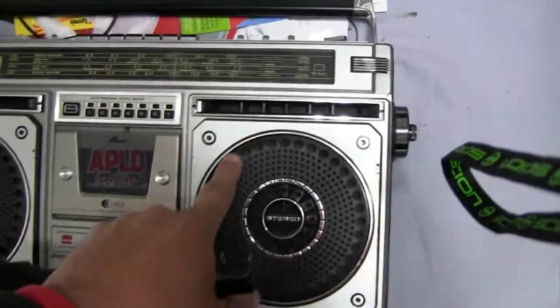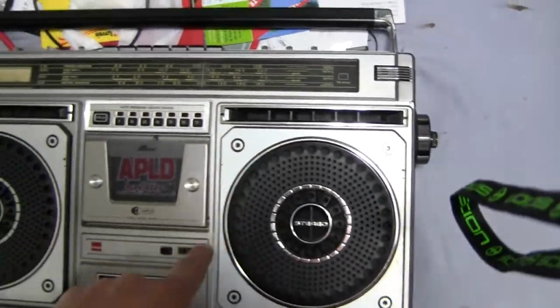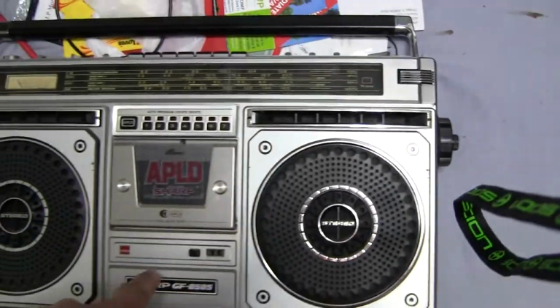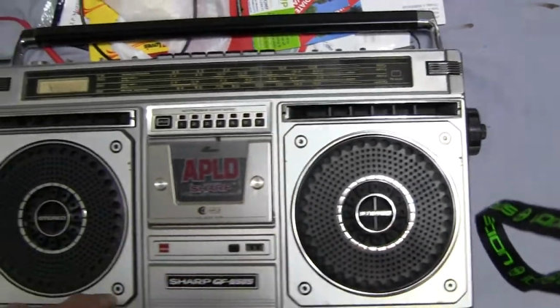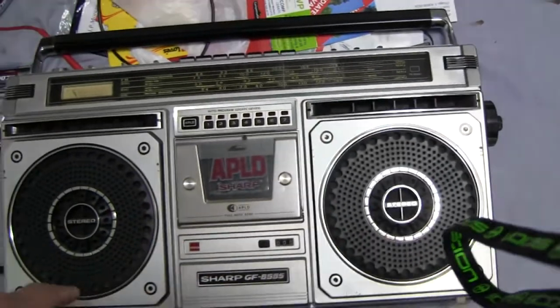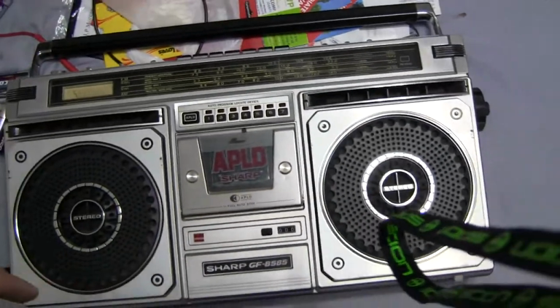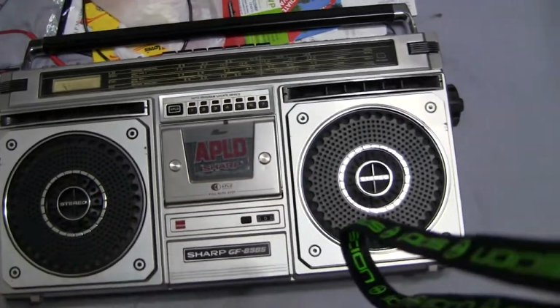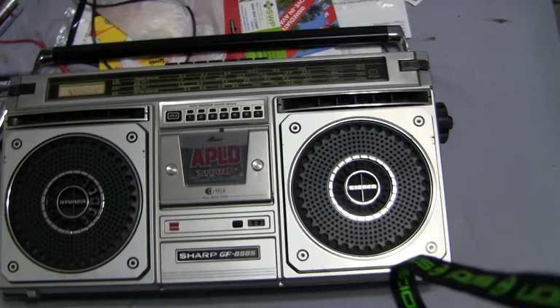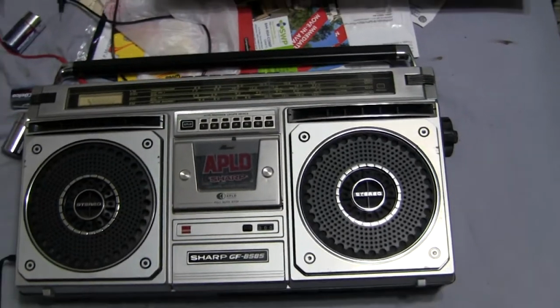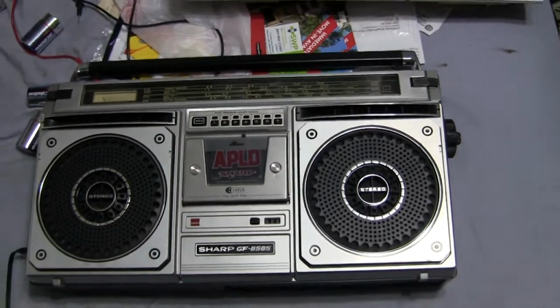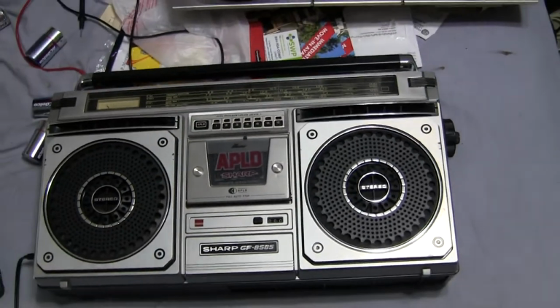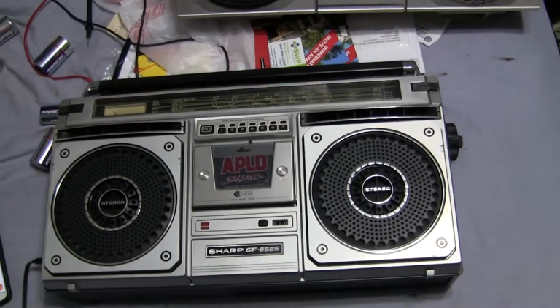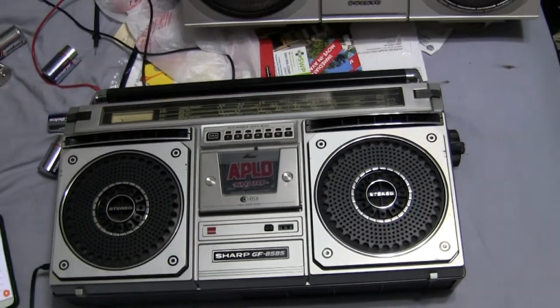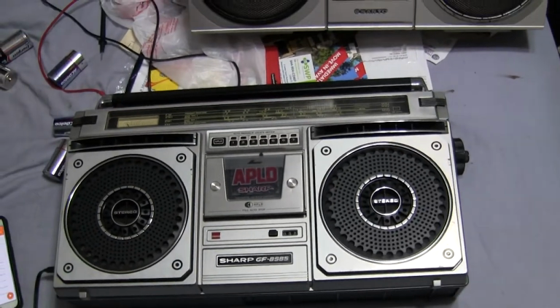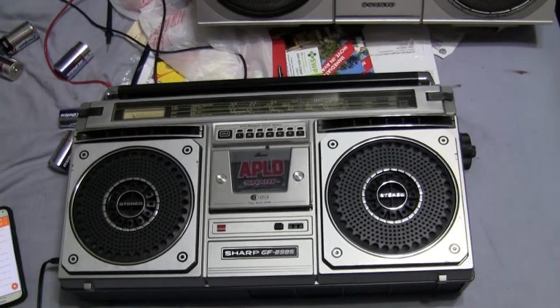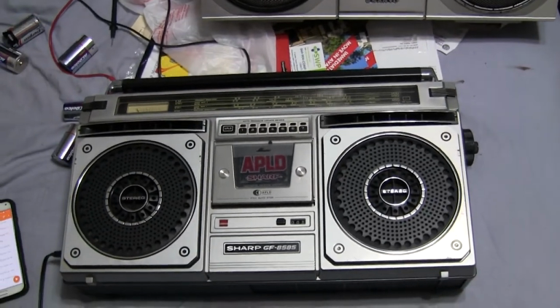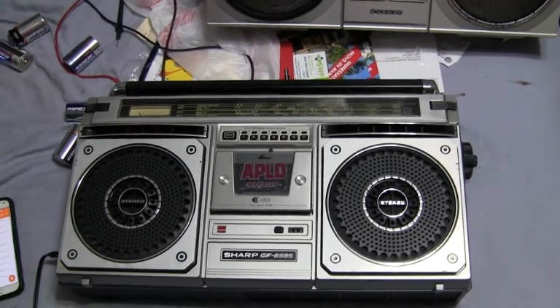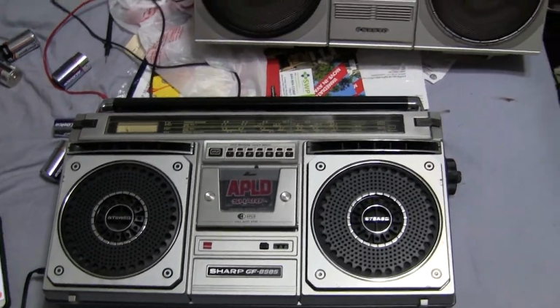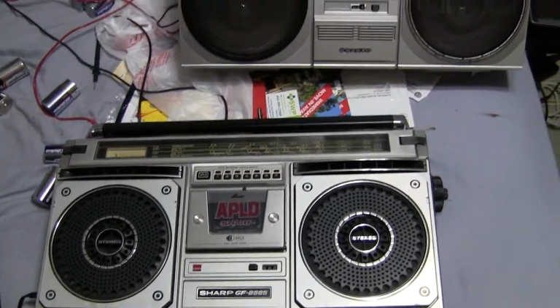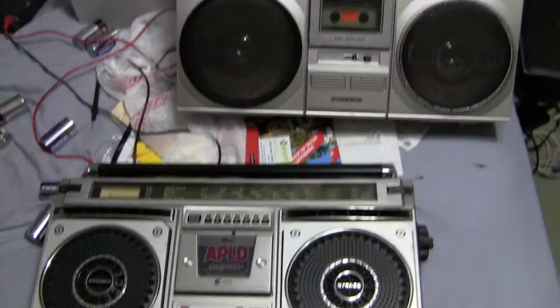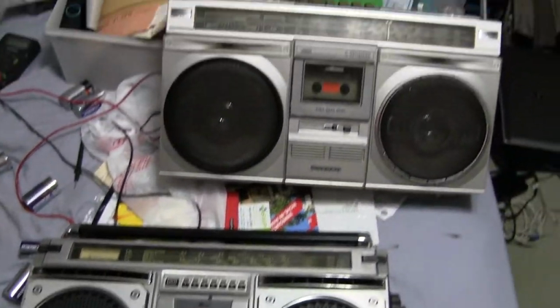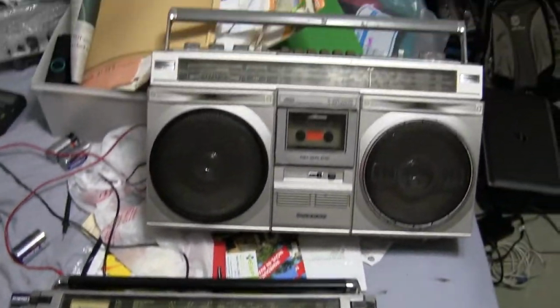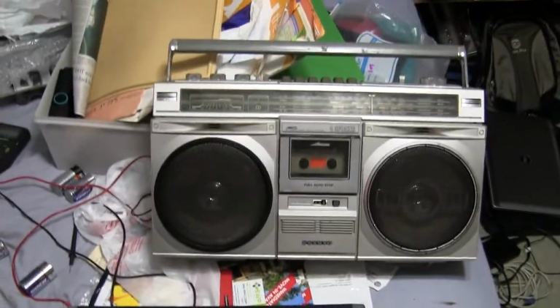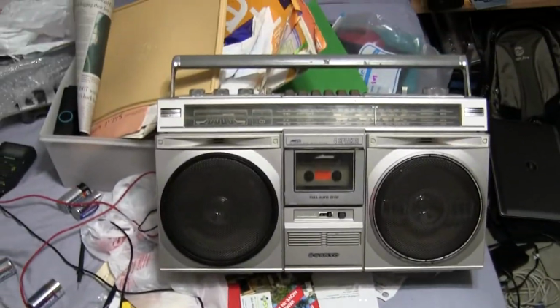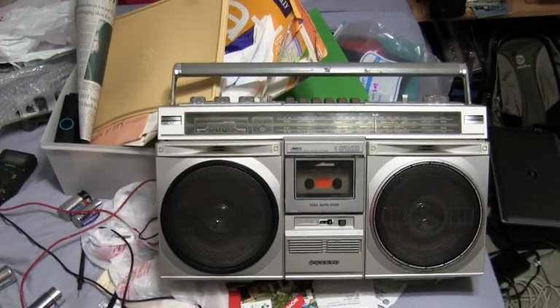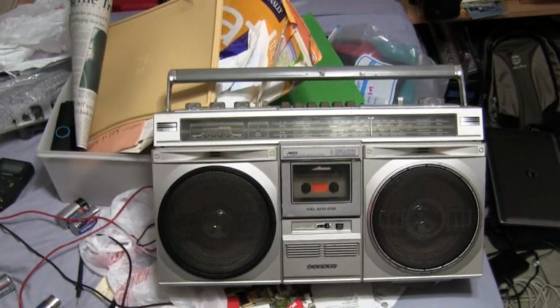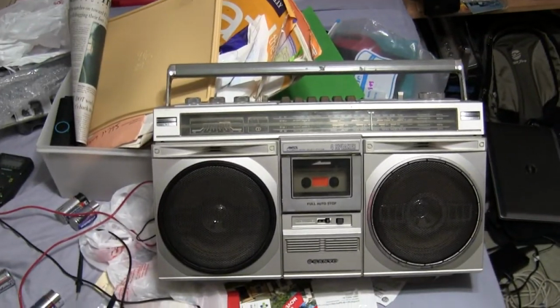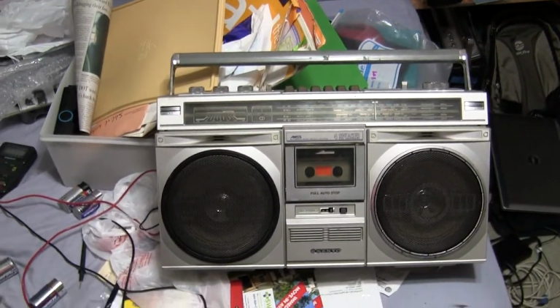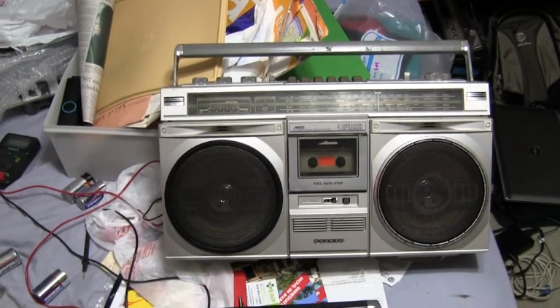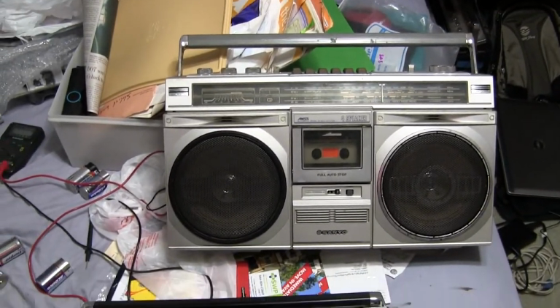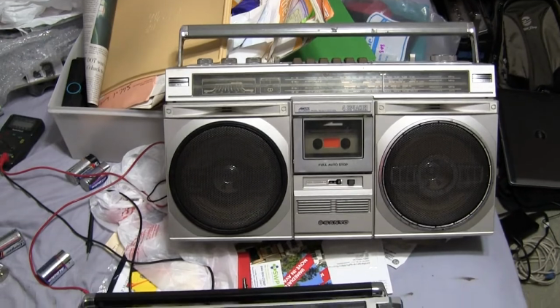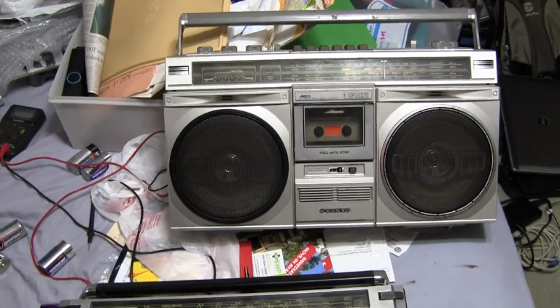I'll know that later when I get a chance to fix the cassette deck in this one. So let's see — what else can I show you?